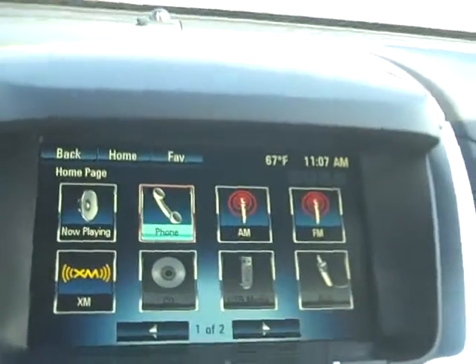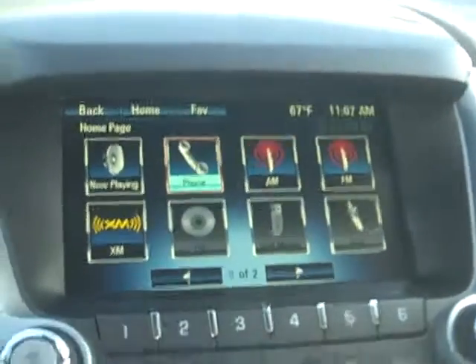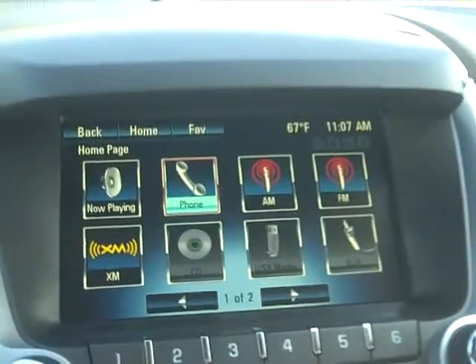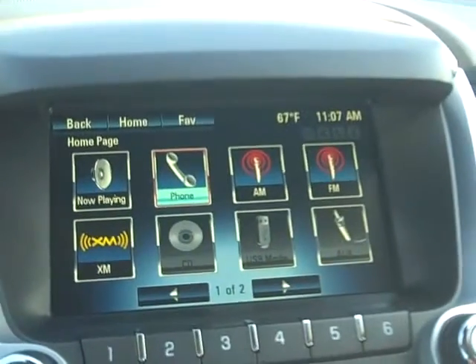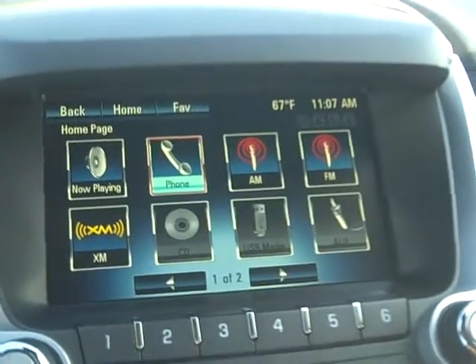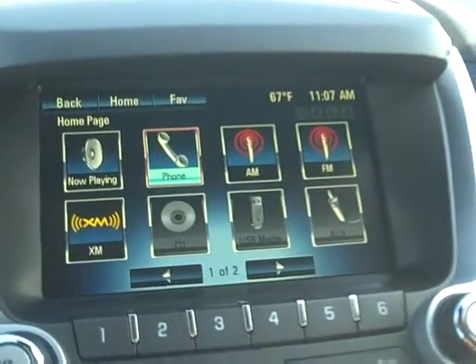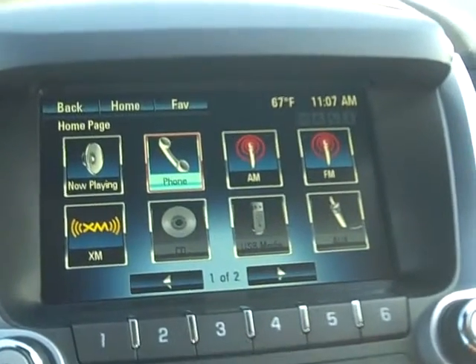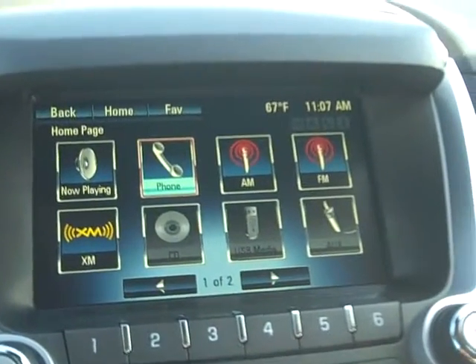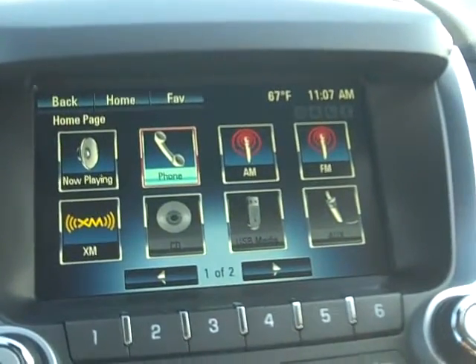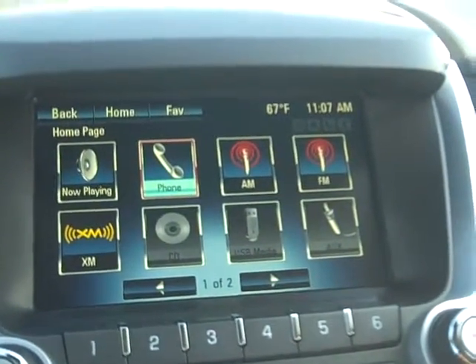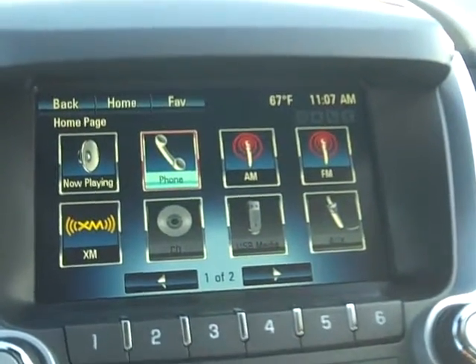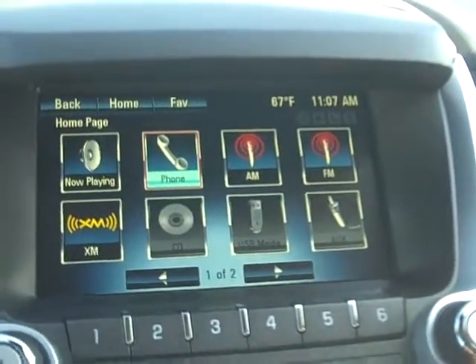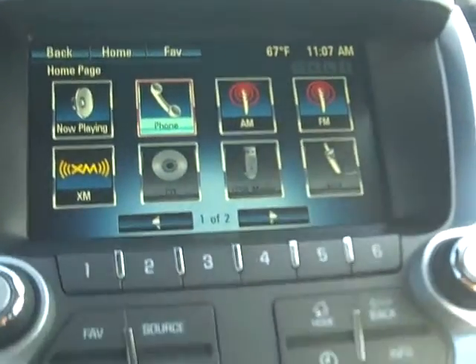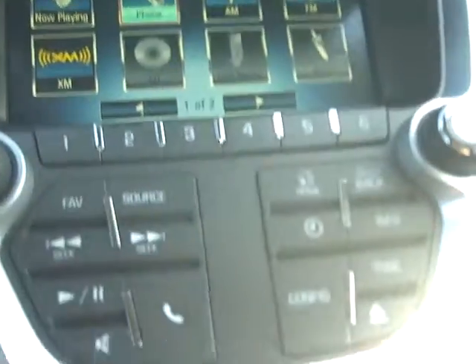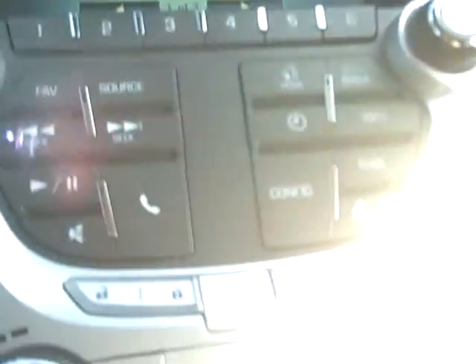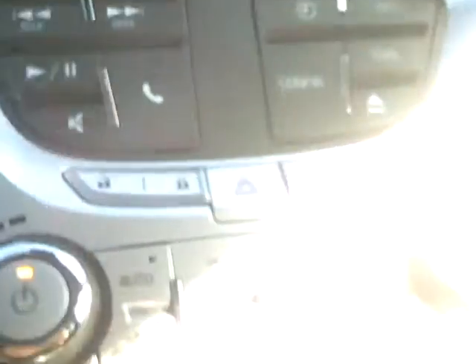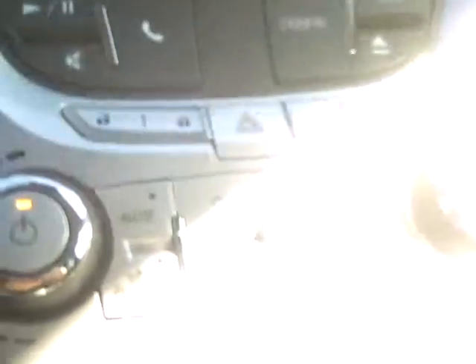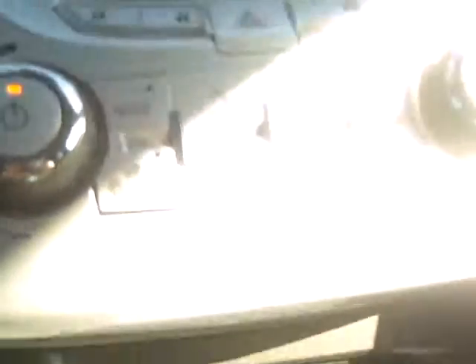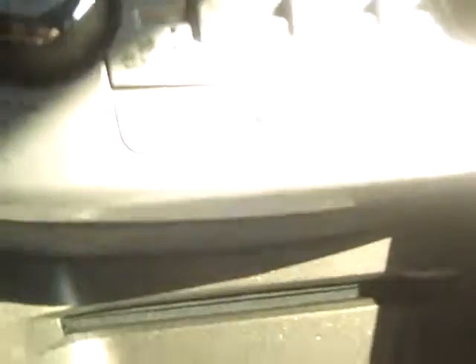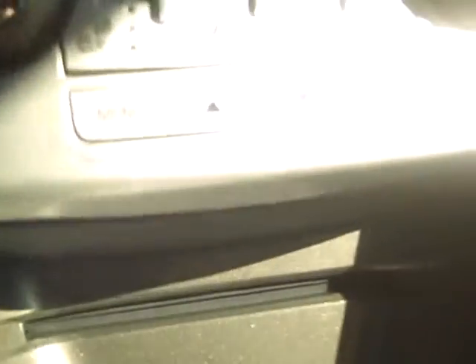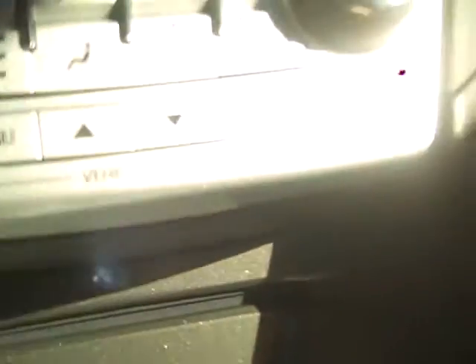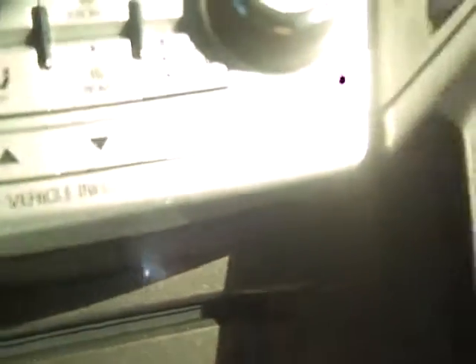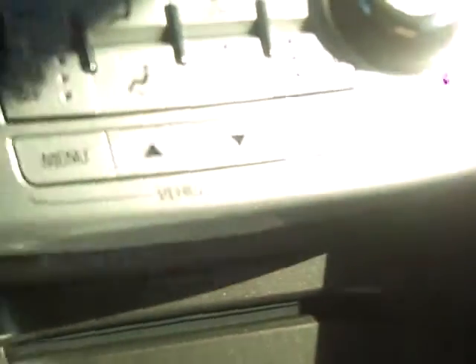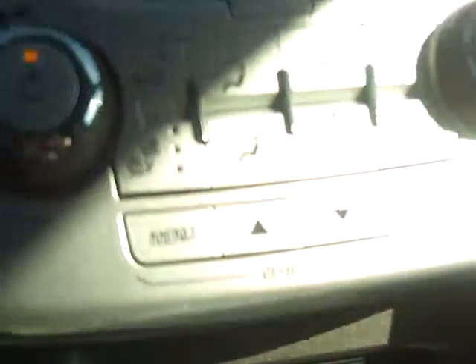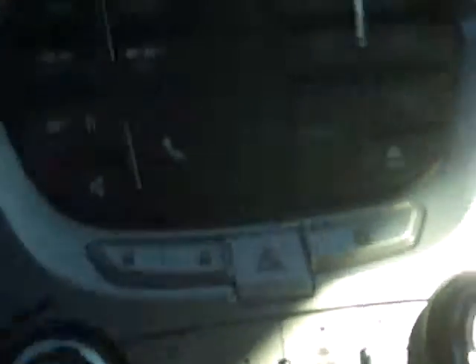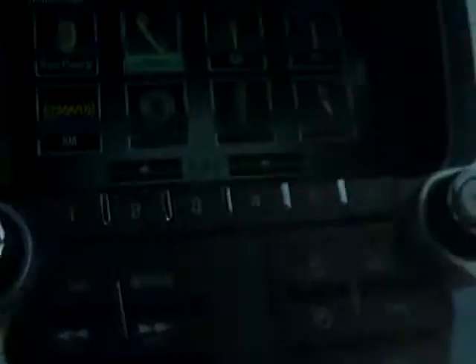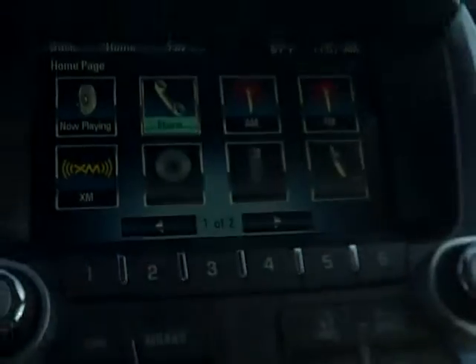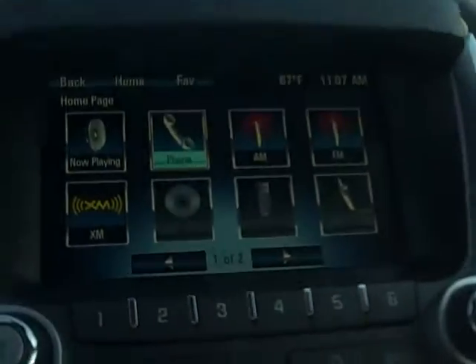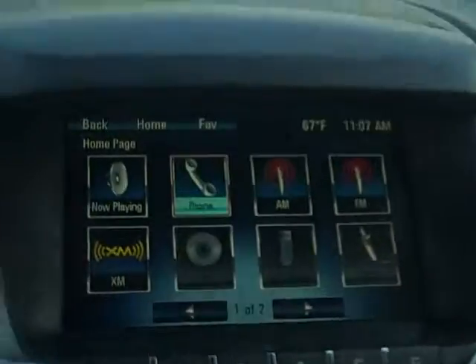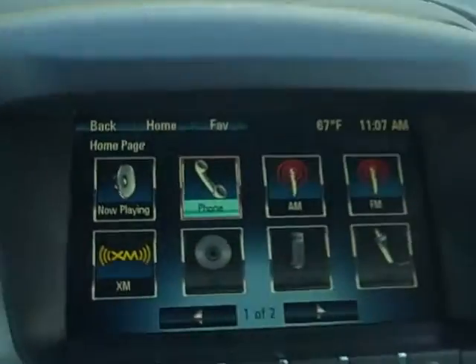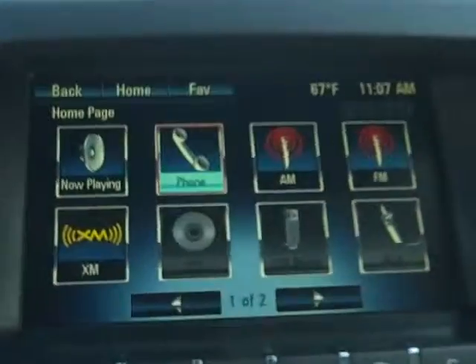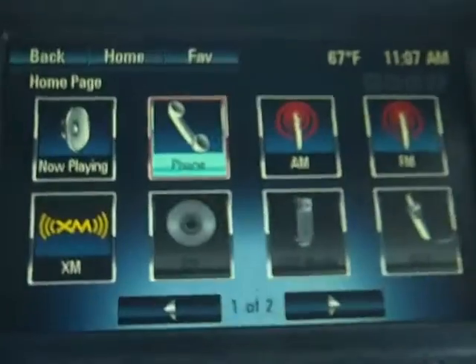This is the dash on the vehicle. There is a new touch screen this year, which makes it easy to pair your phone, for one thing.